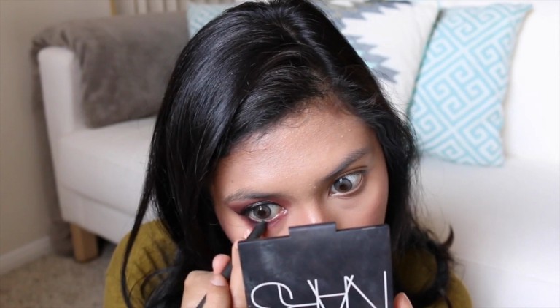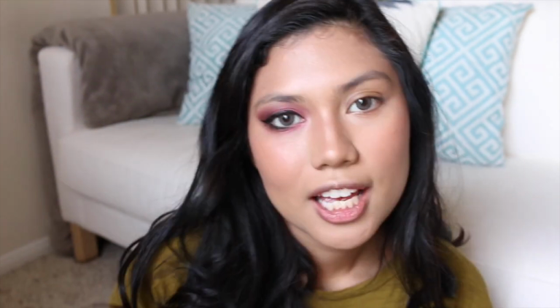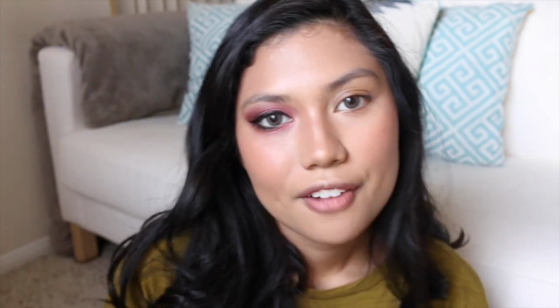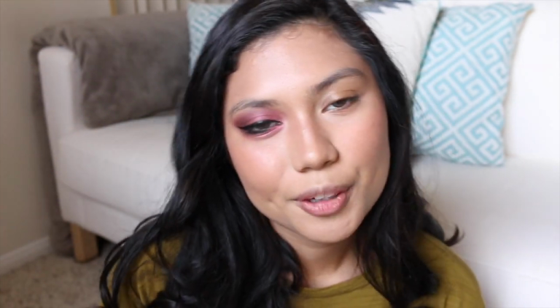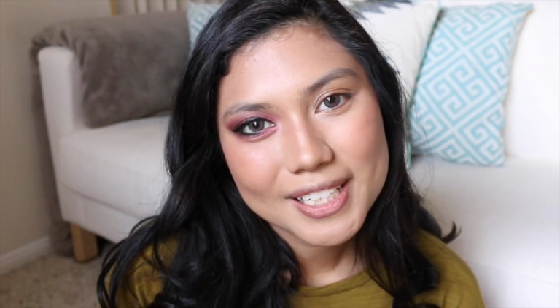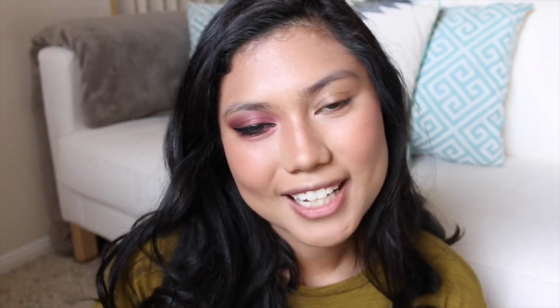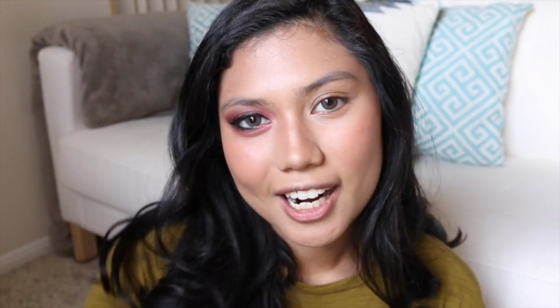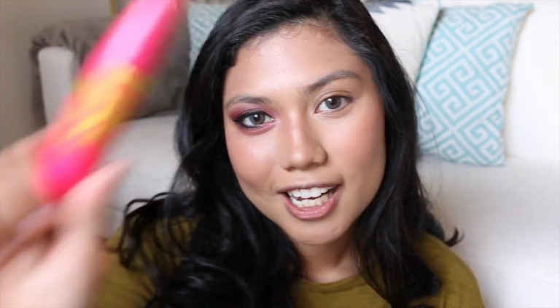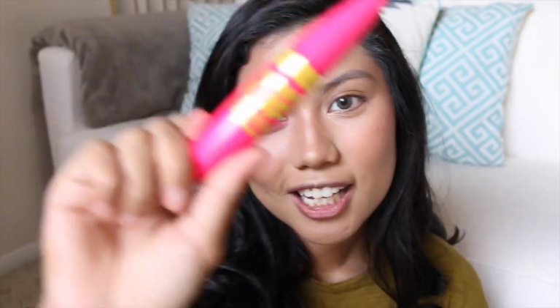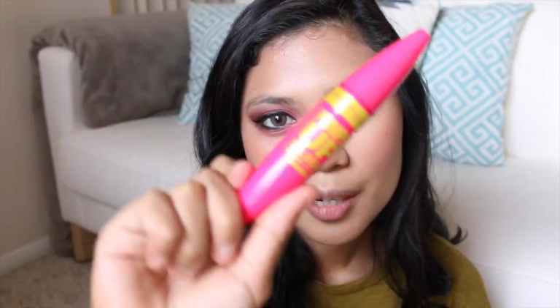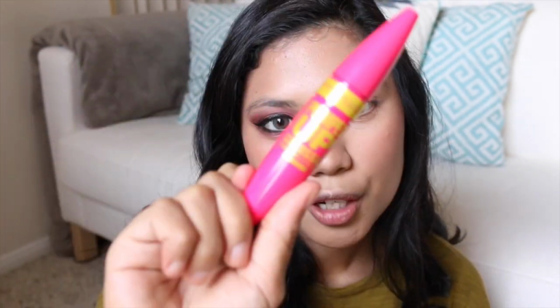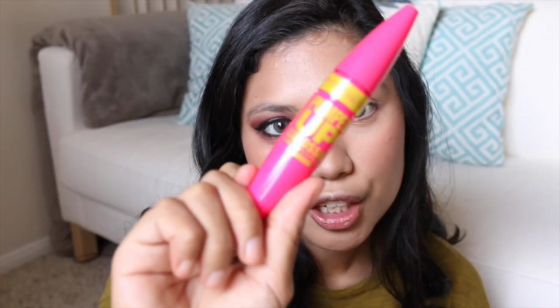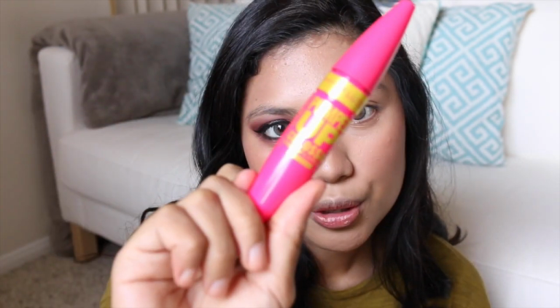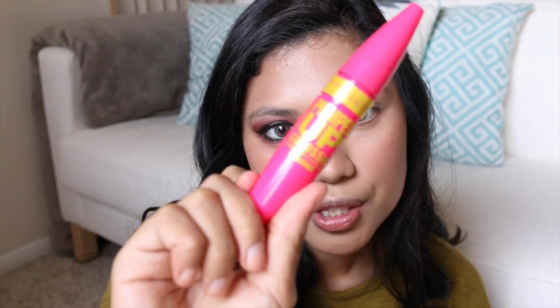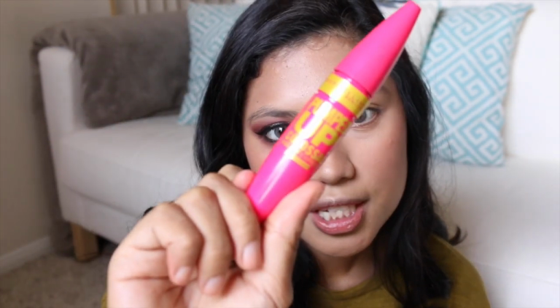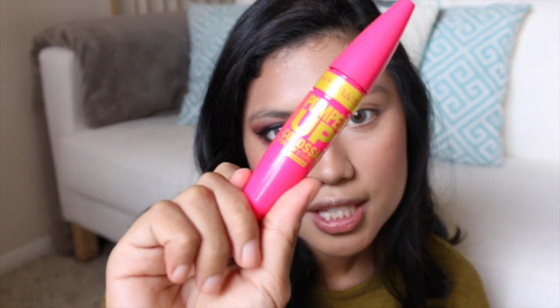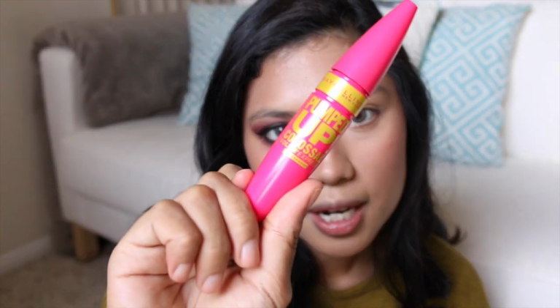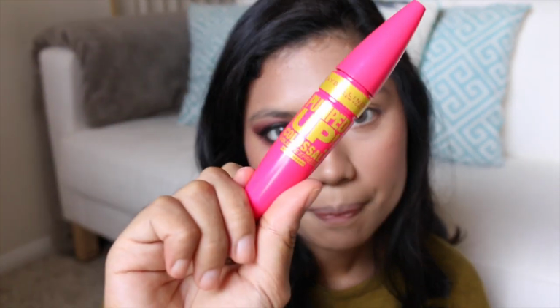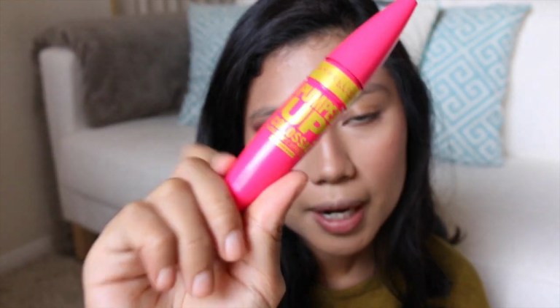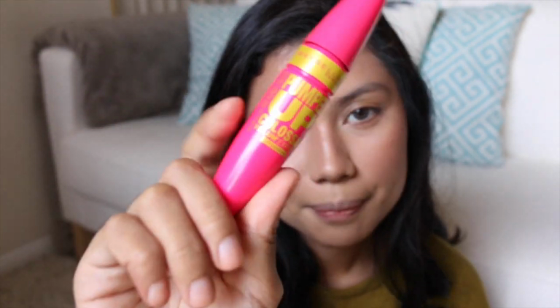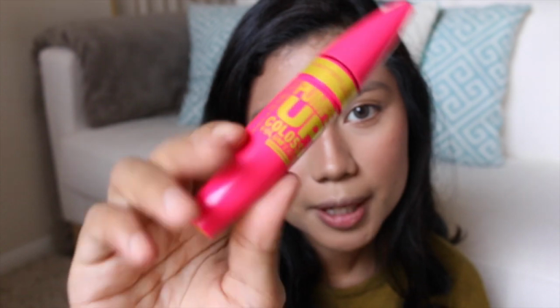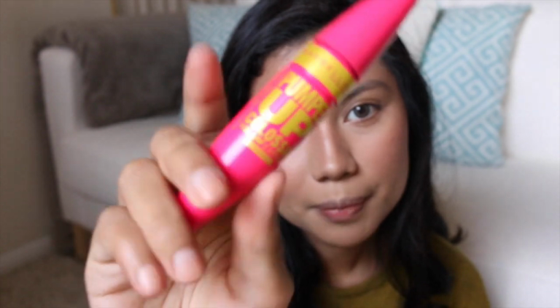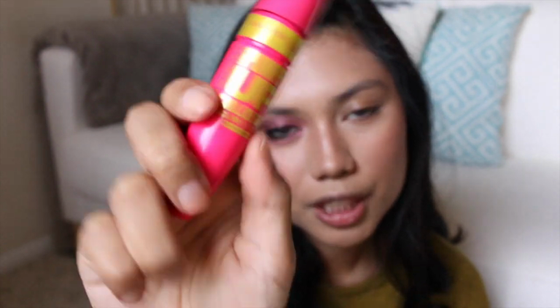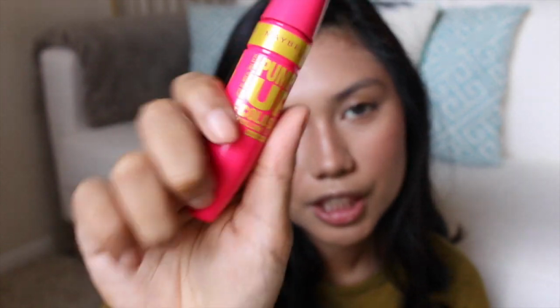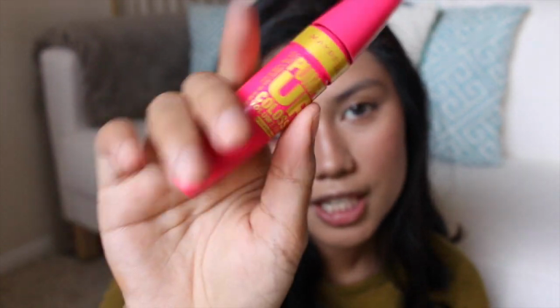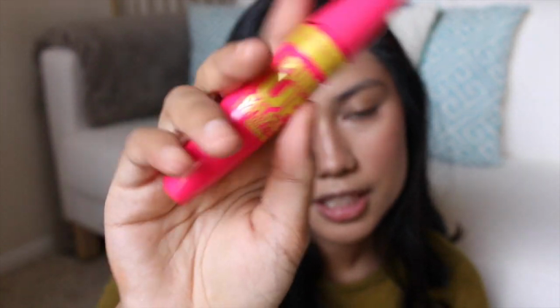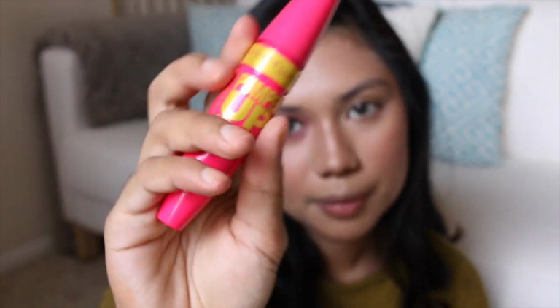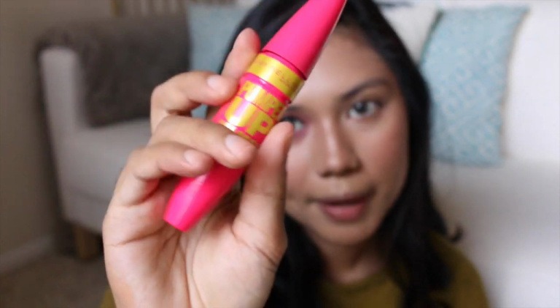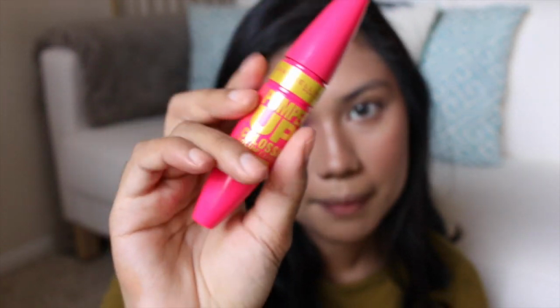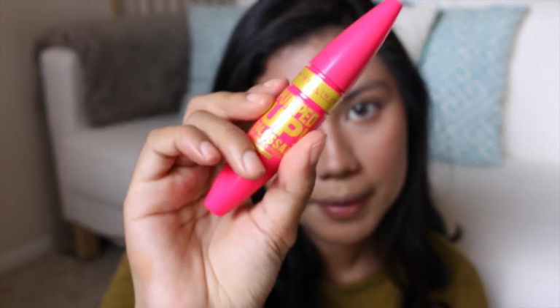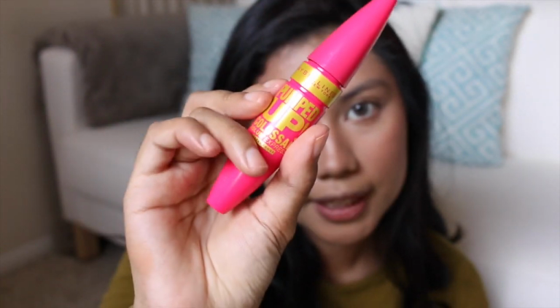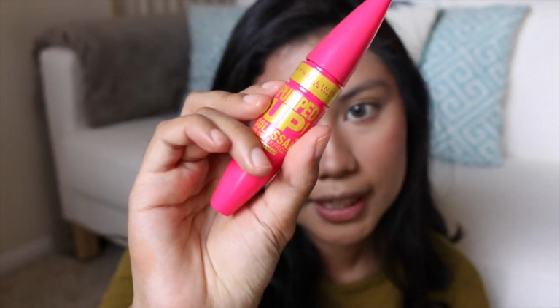For mascara, I'm going to use the Pumped Up Colossal by Maybelline.